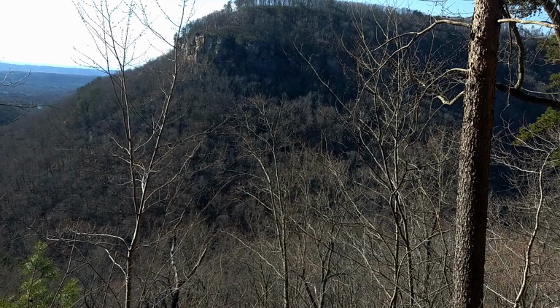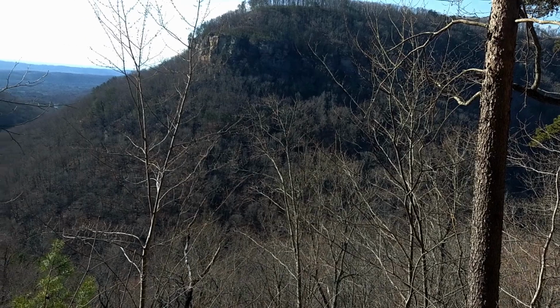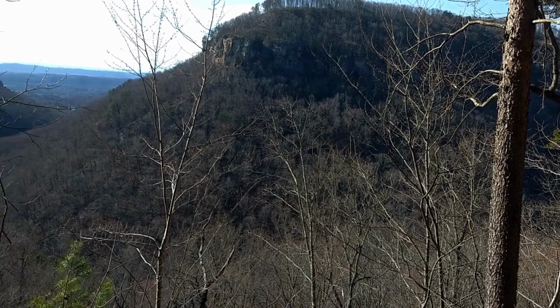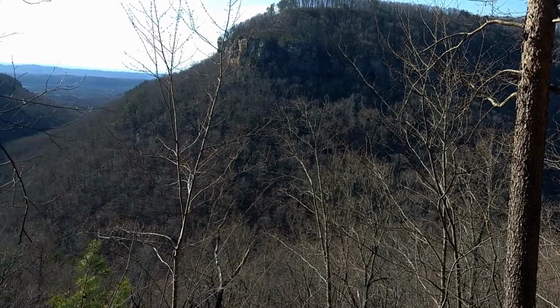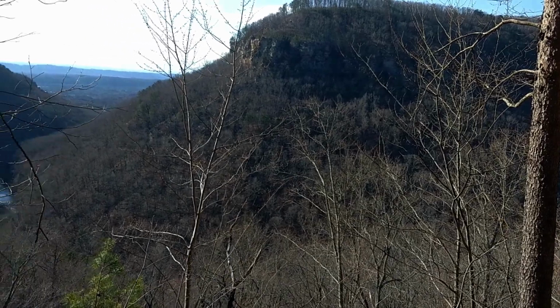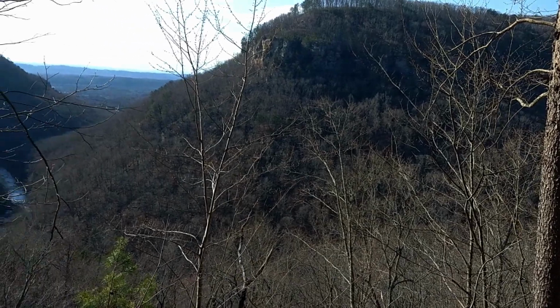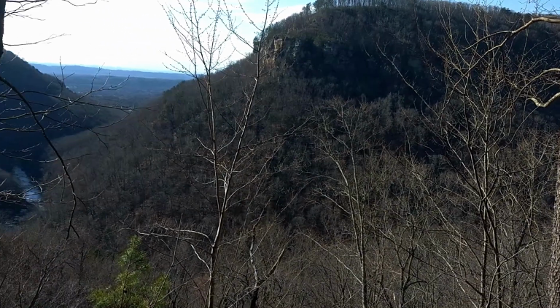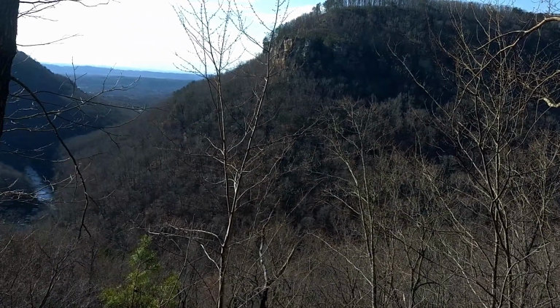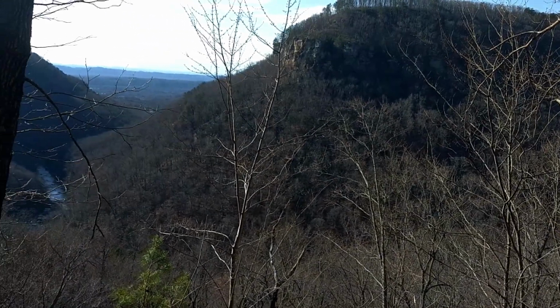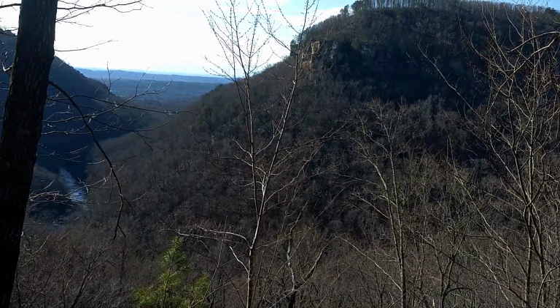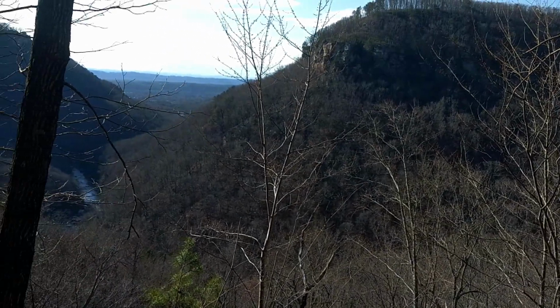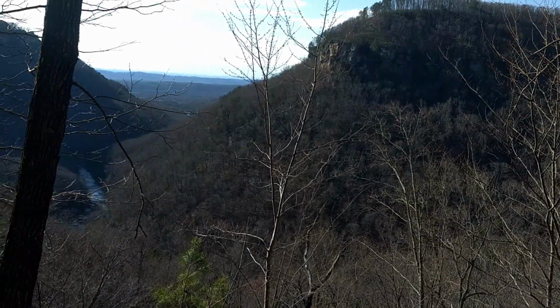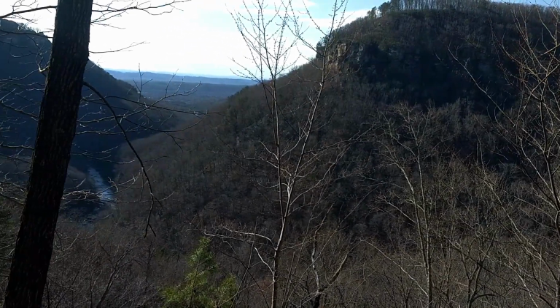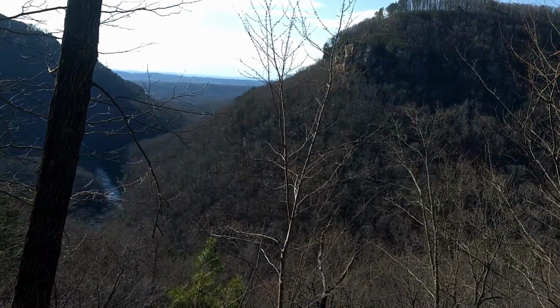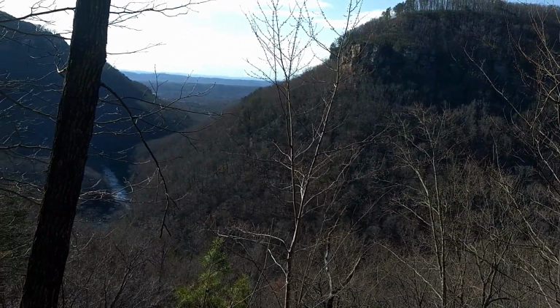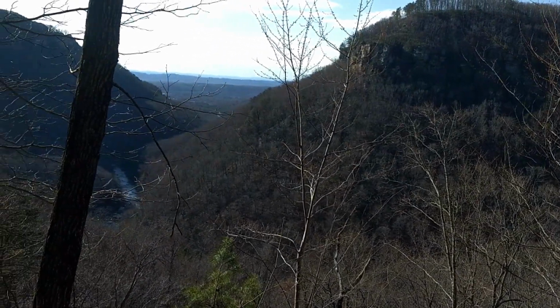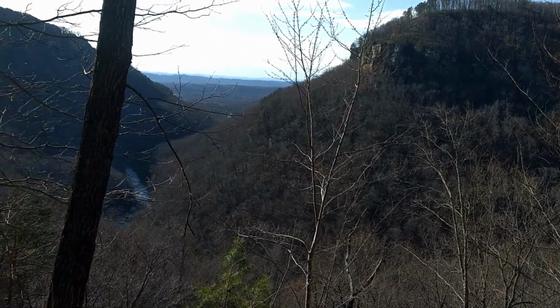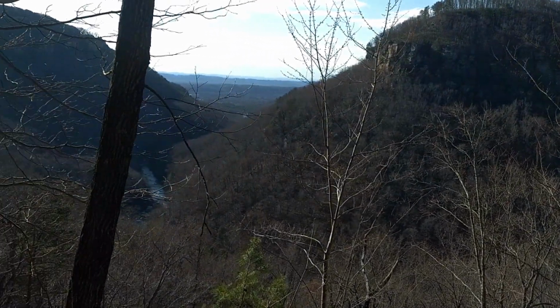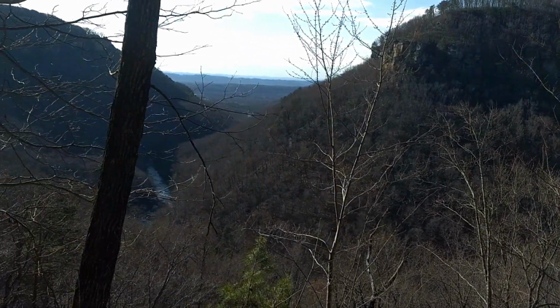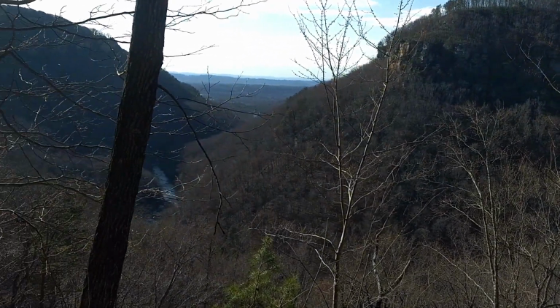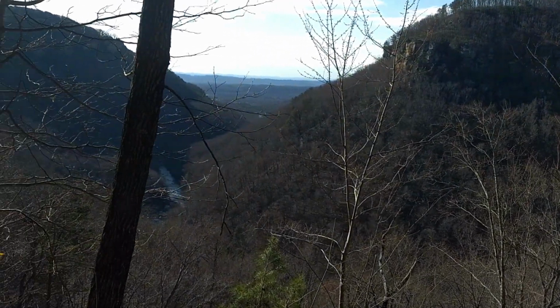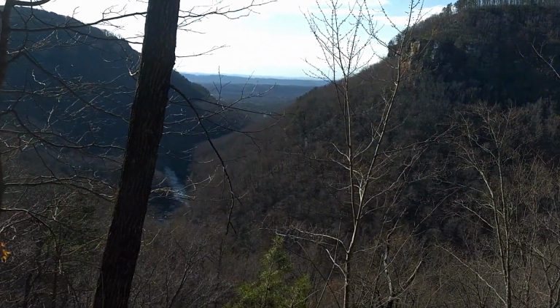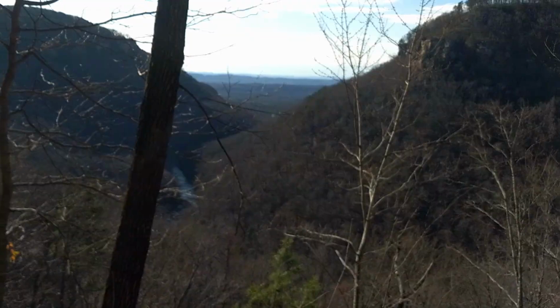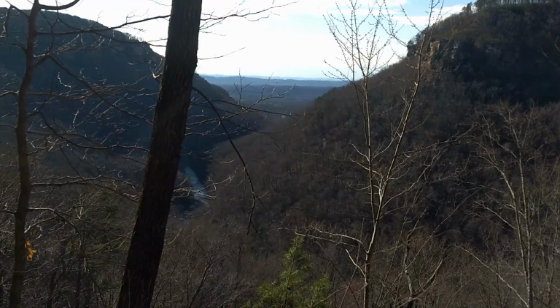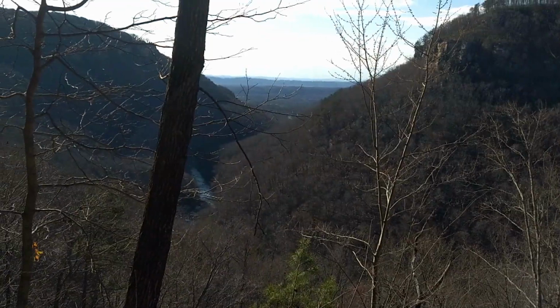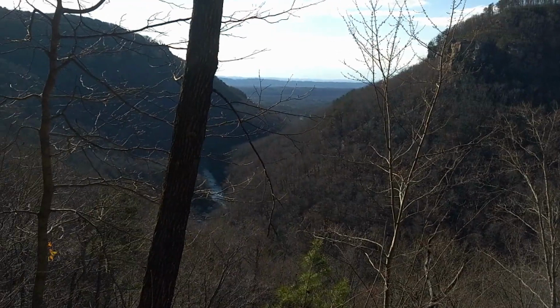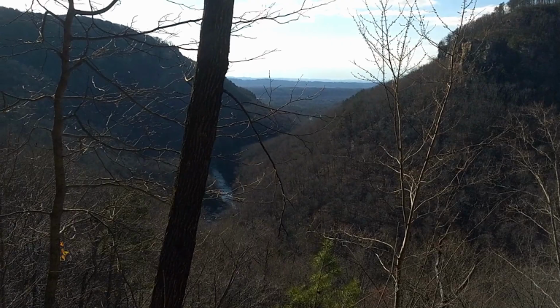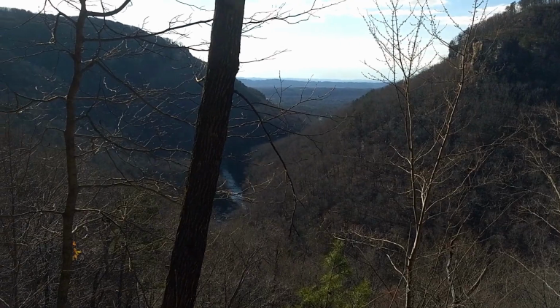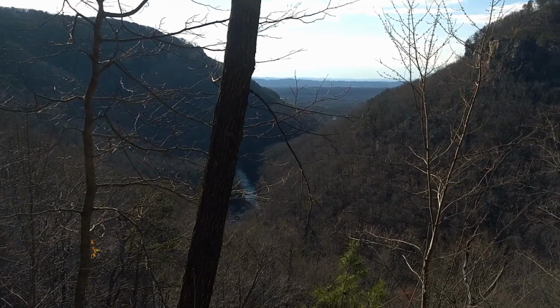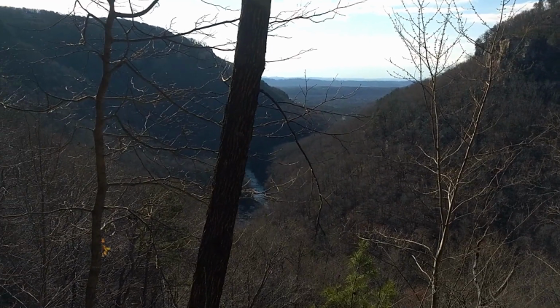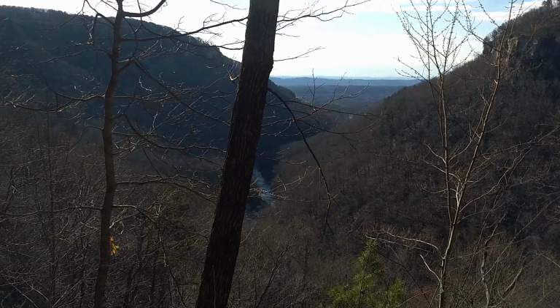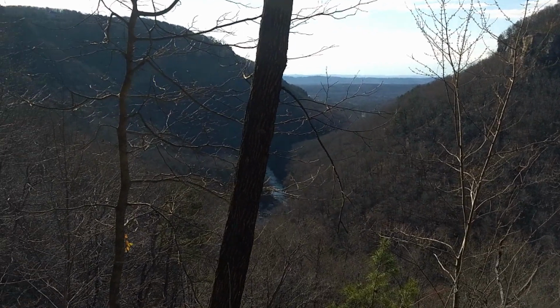Here's our first really good view of the gorge. You can see how high the creek is today too.